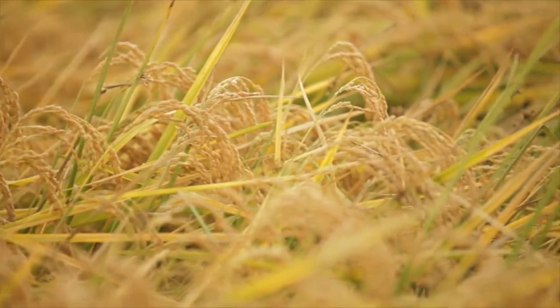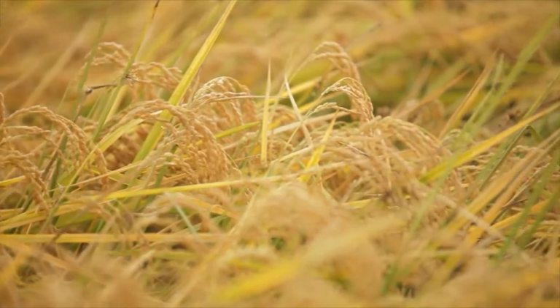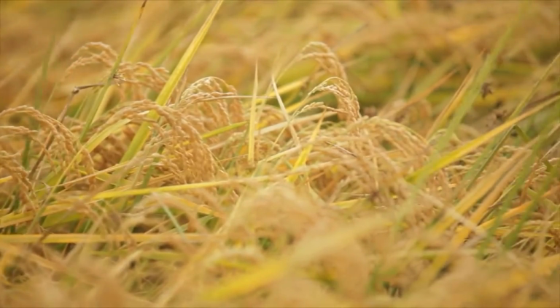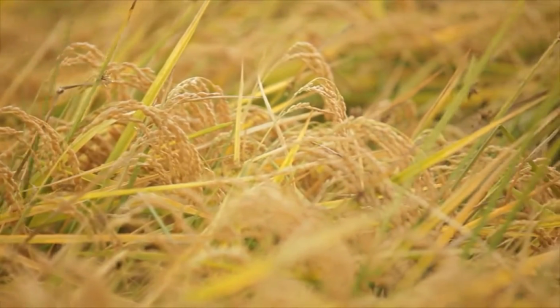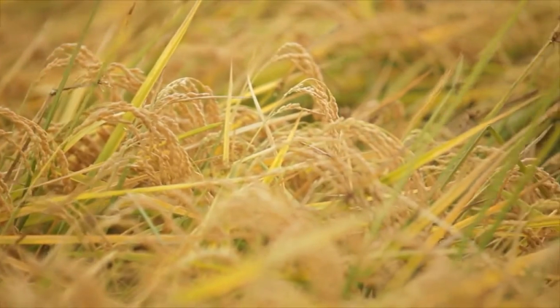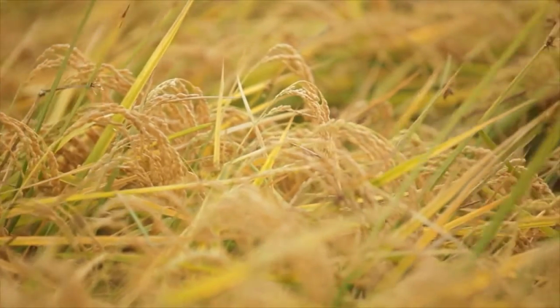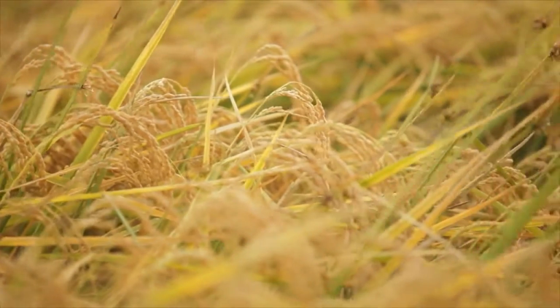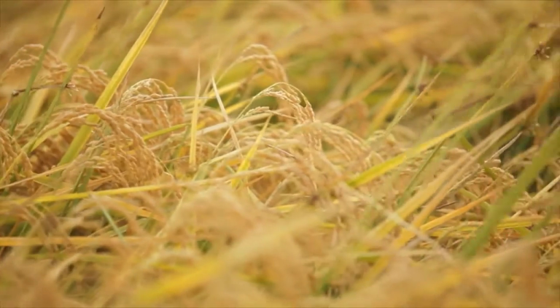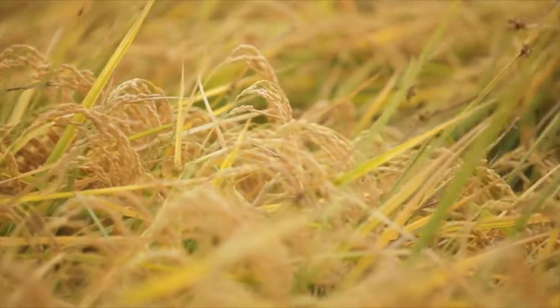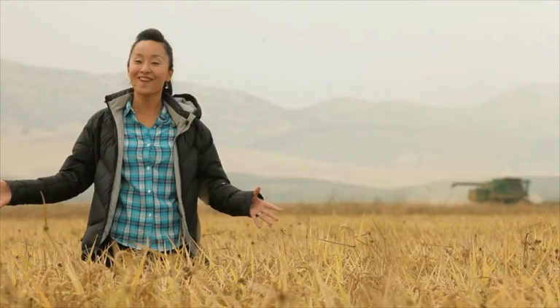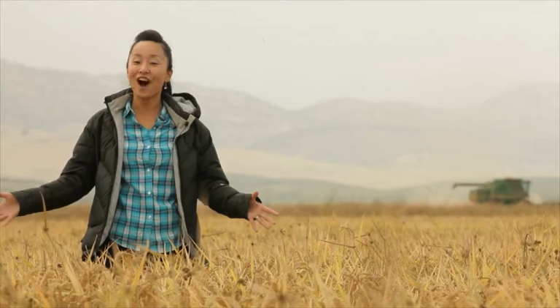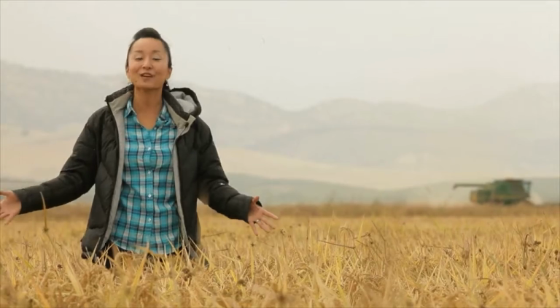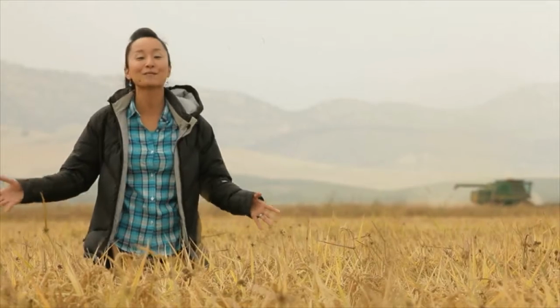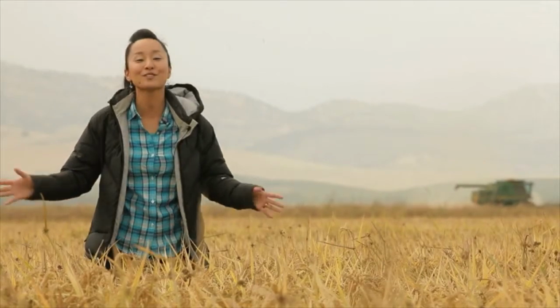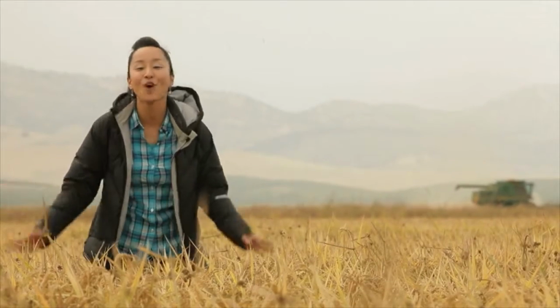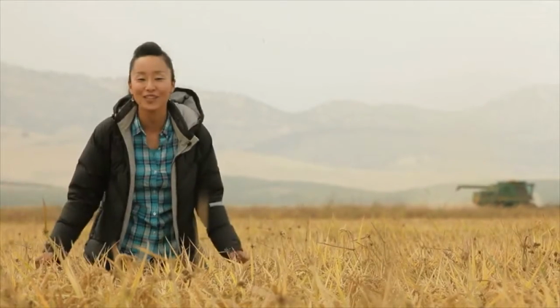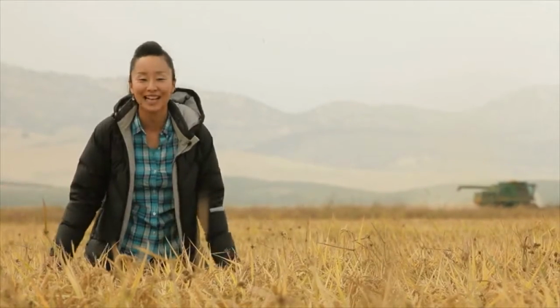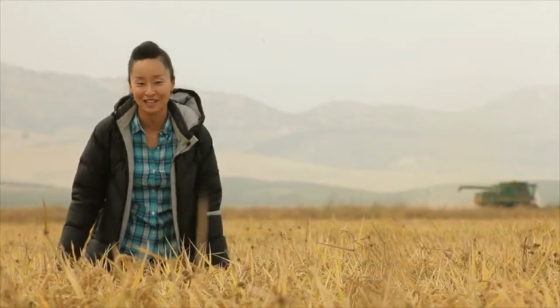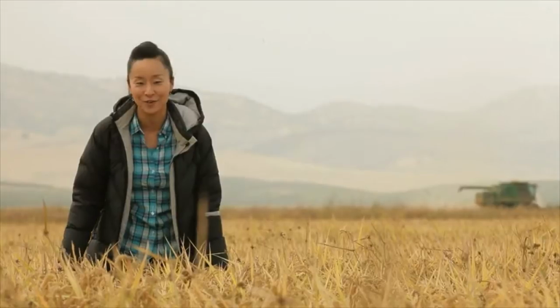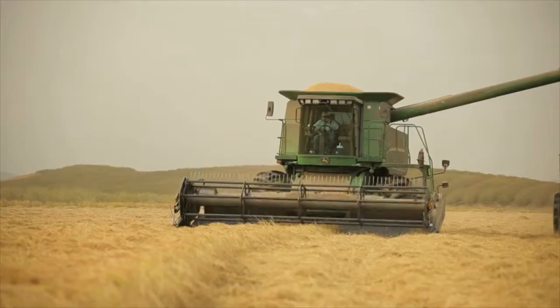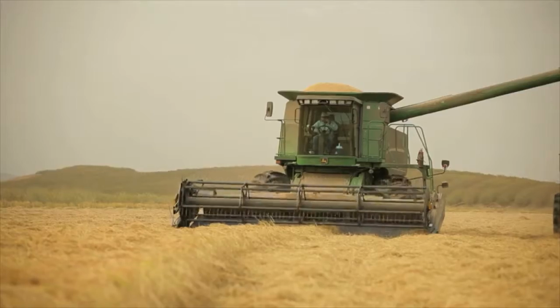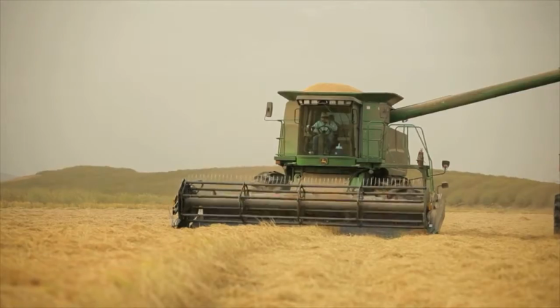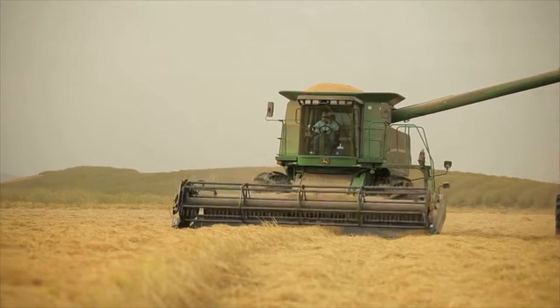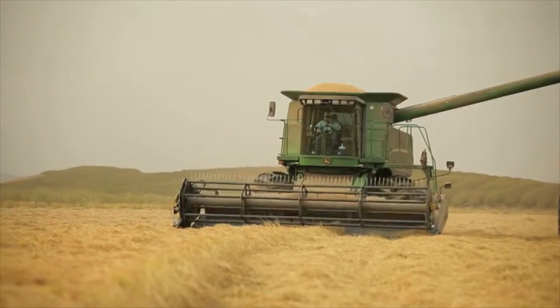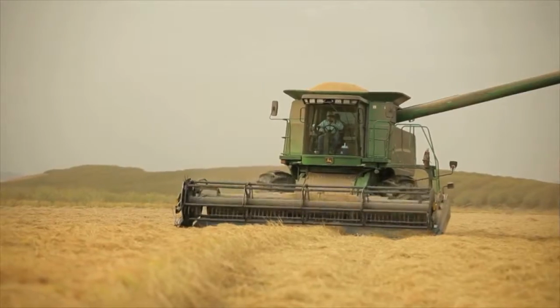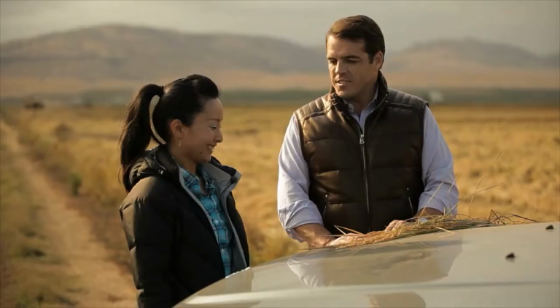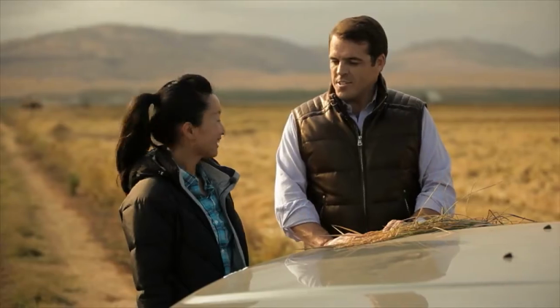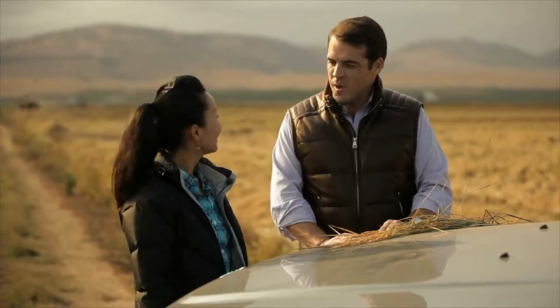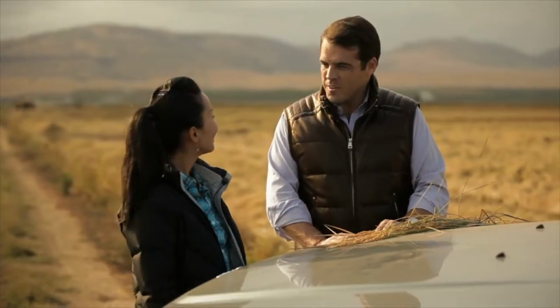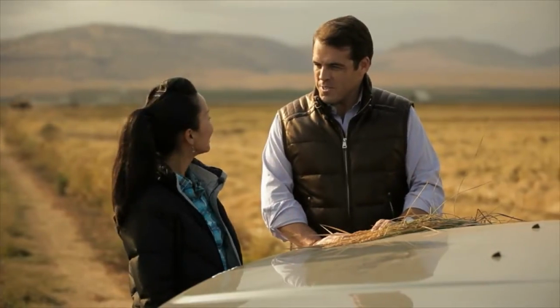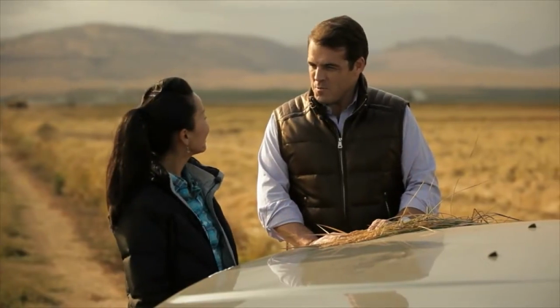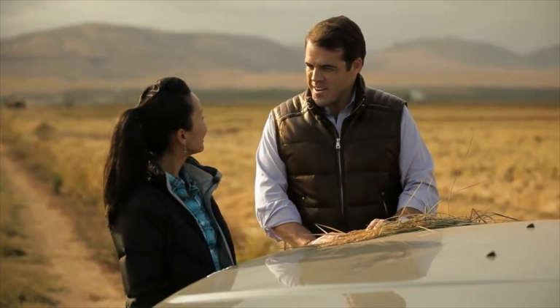But I'm not in Japan anymore. I've come to Northern California. Welcome to the ranch.